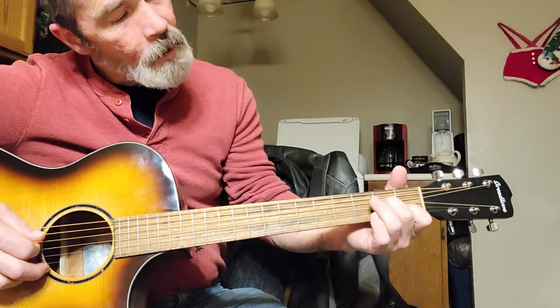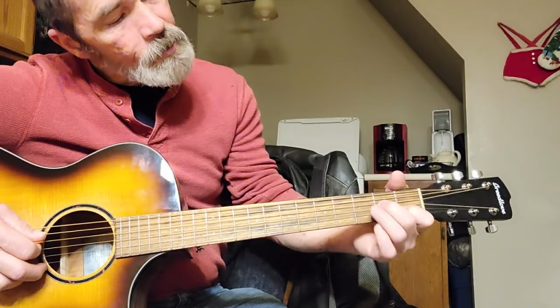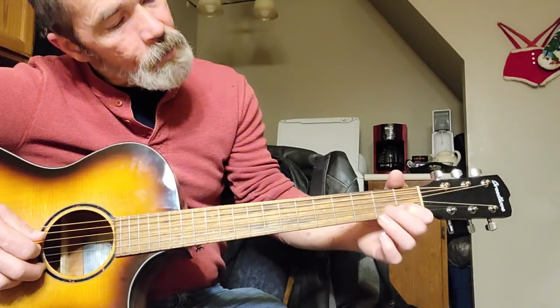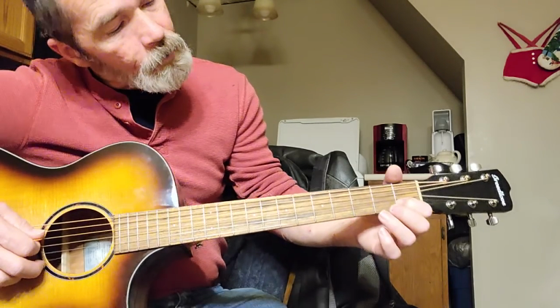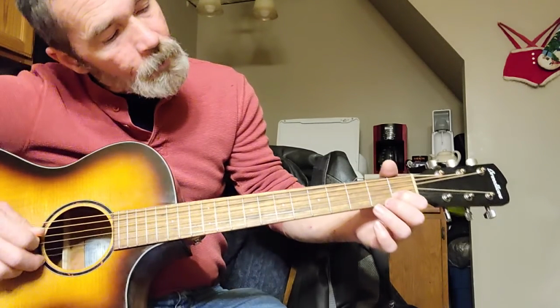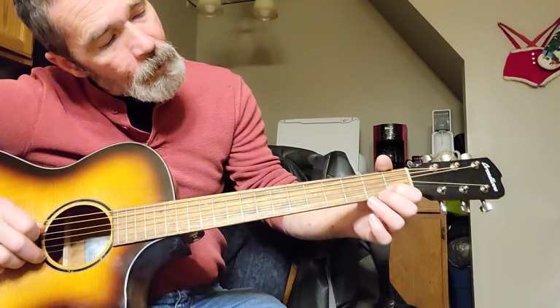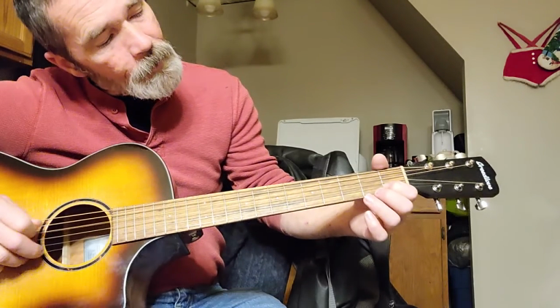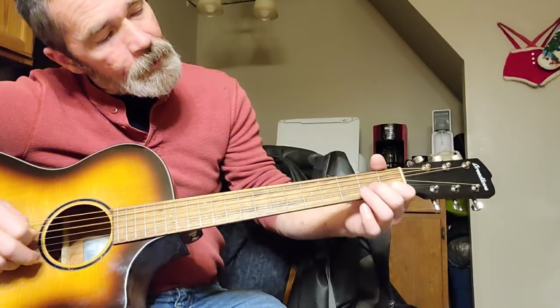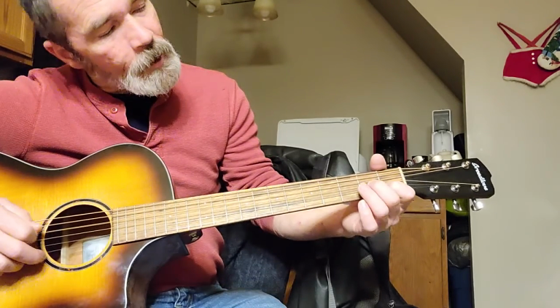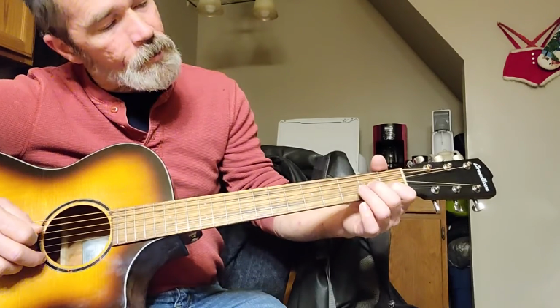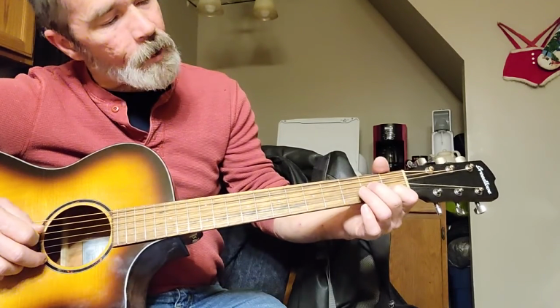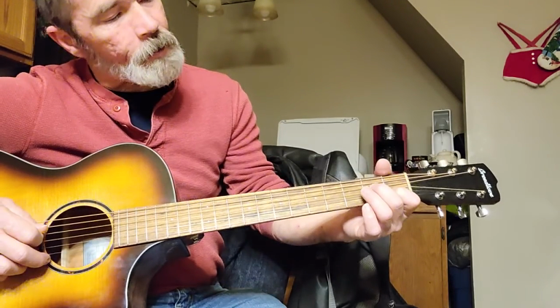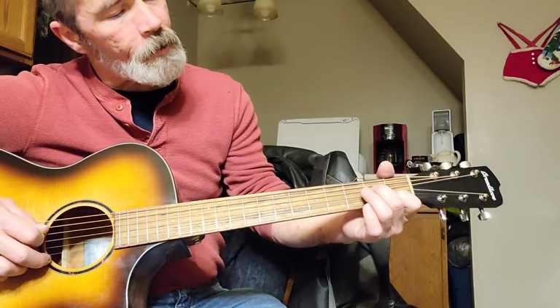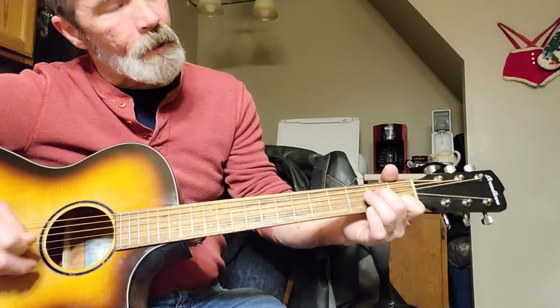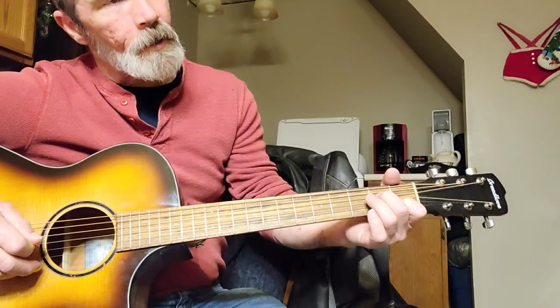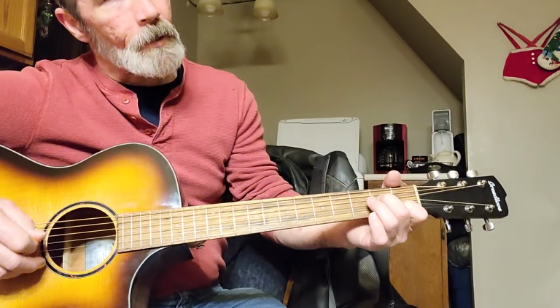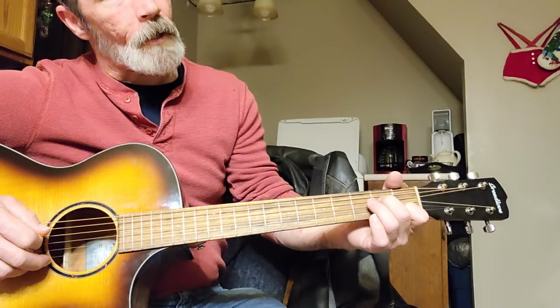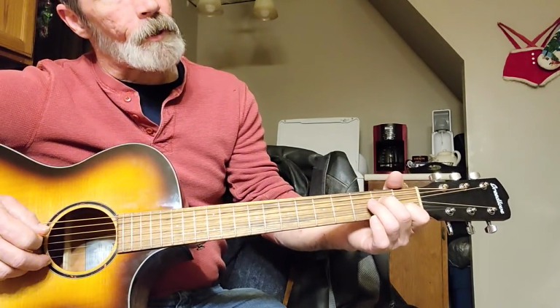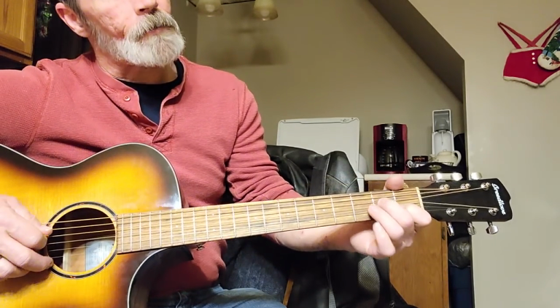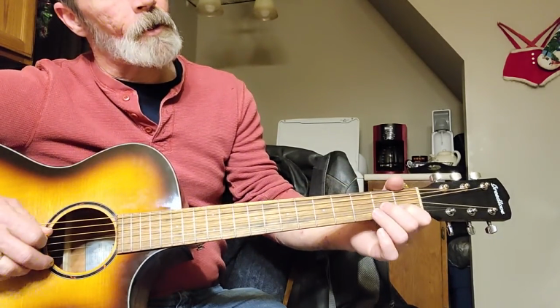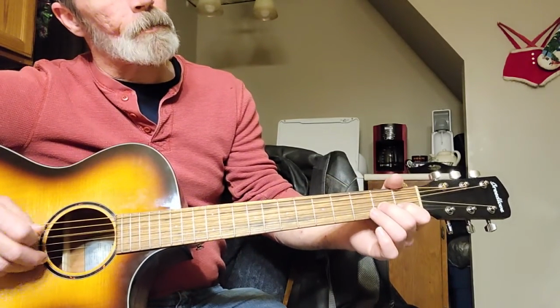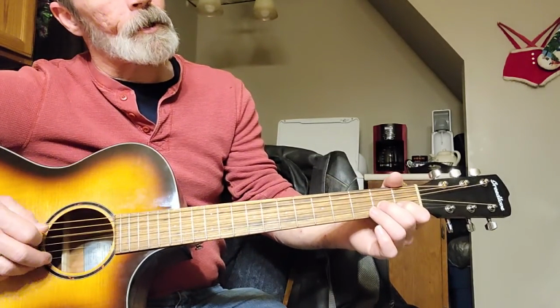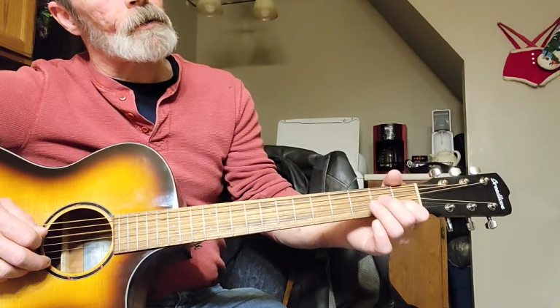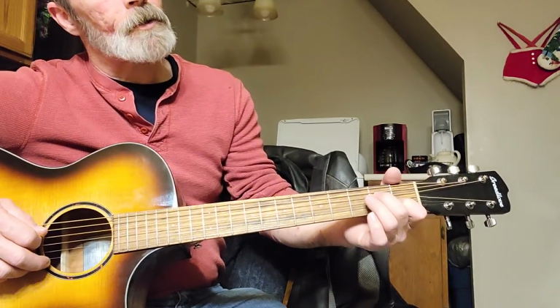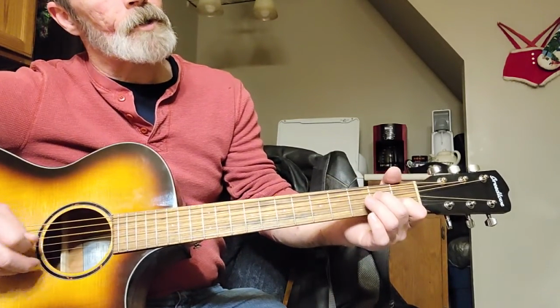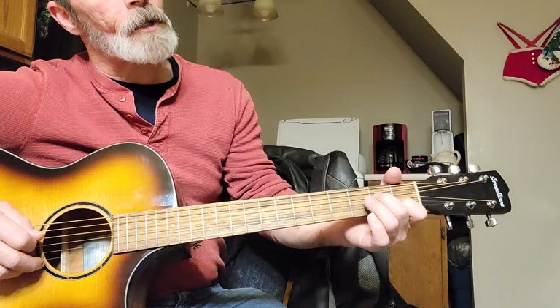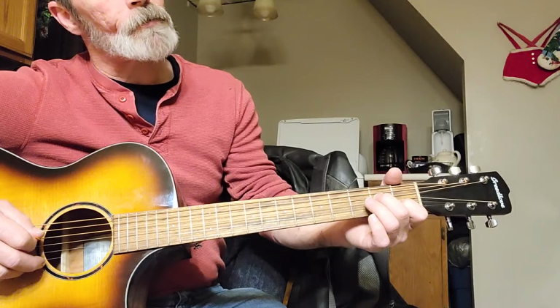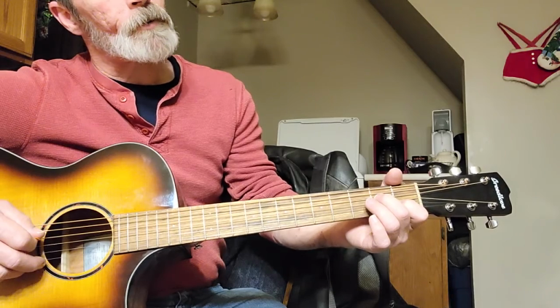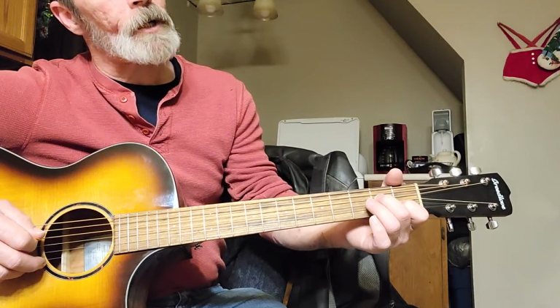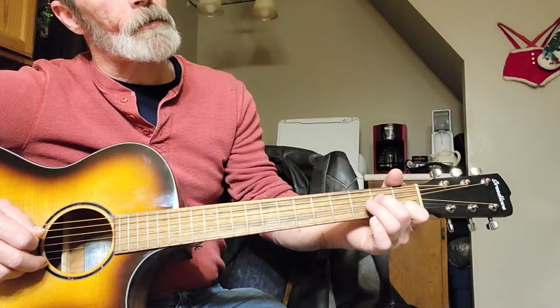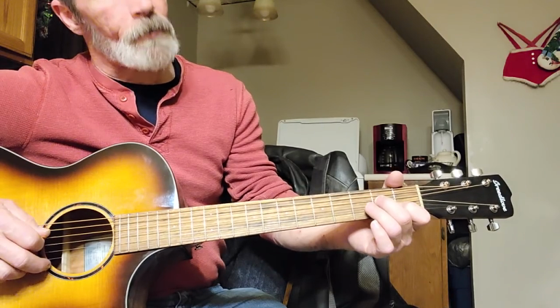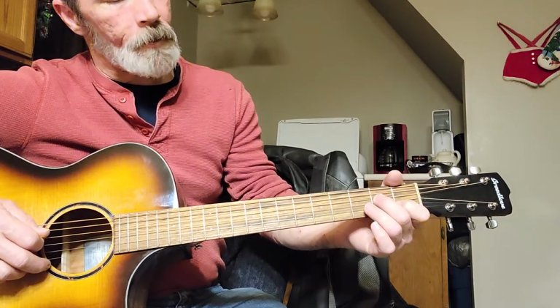We're on the D string, then open second fret, right?